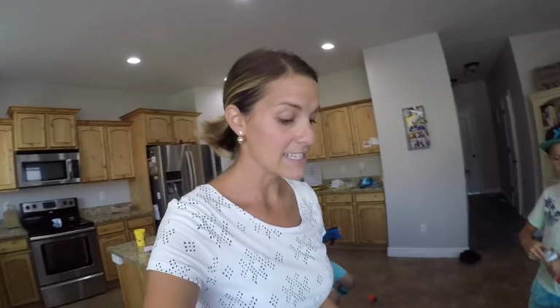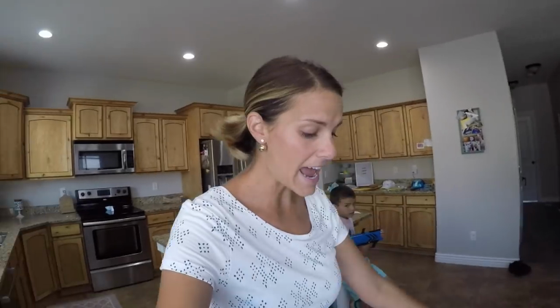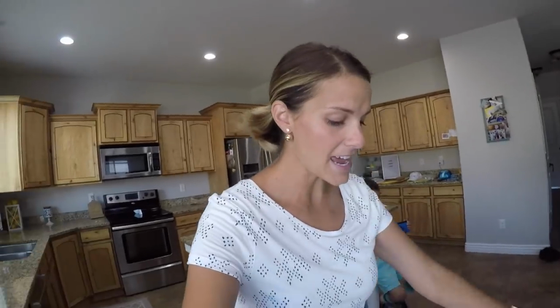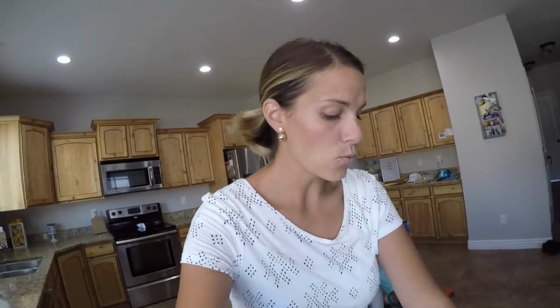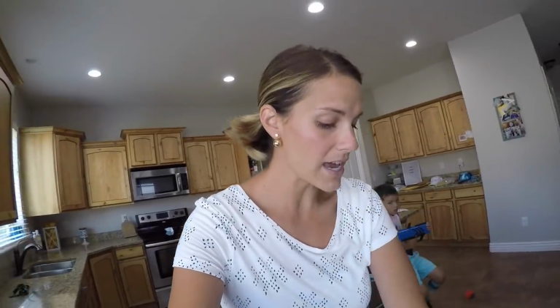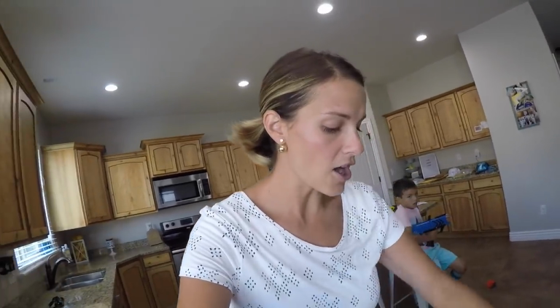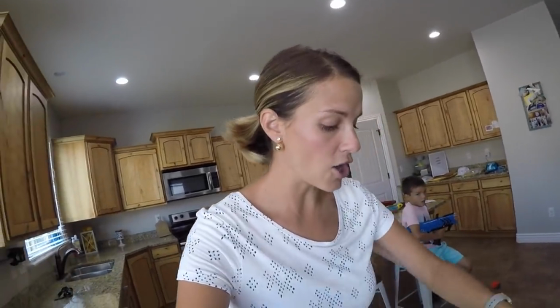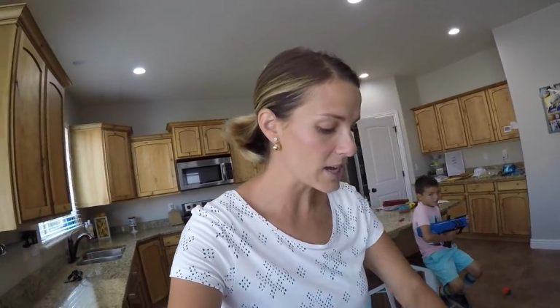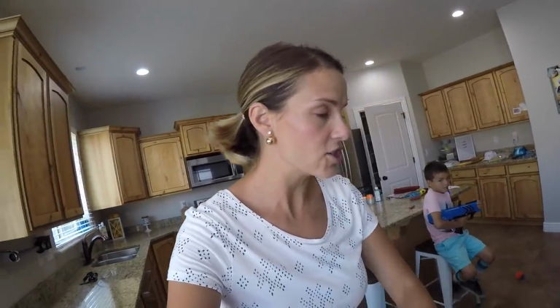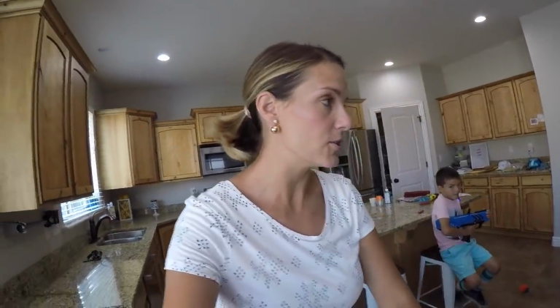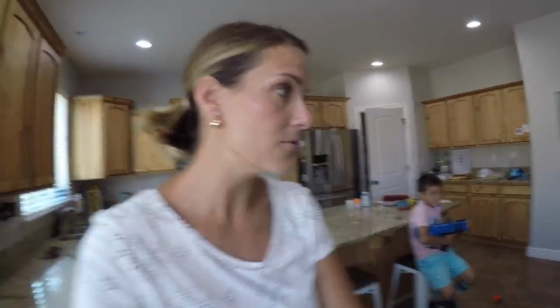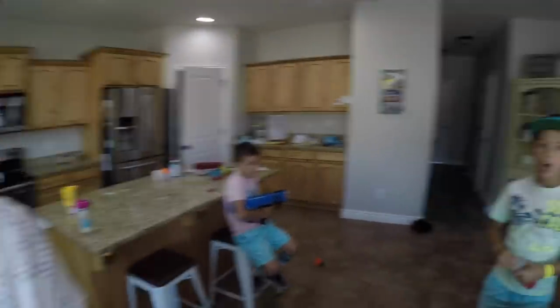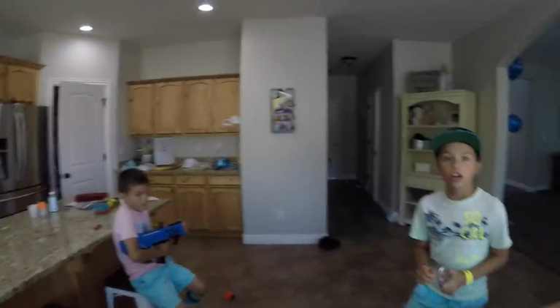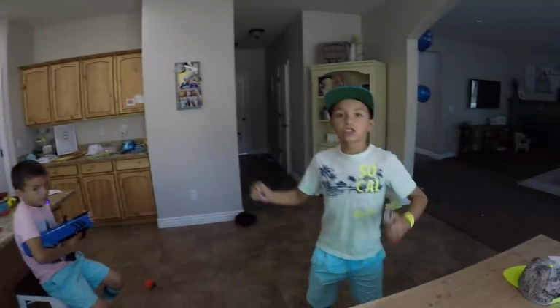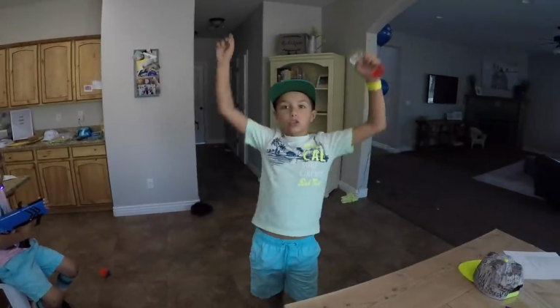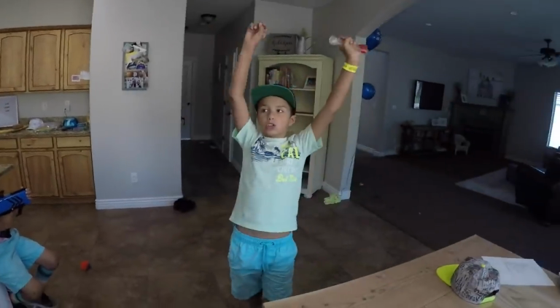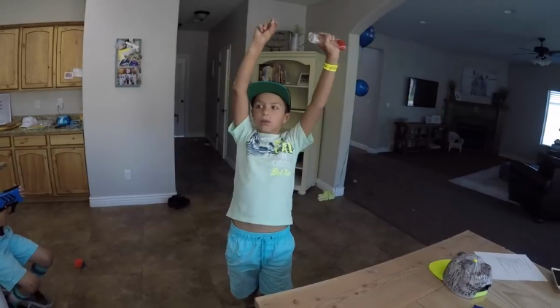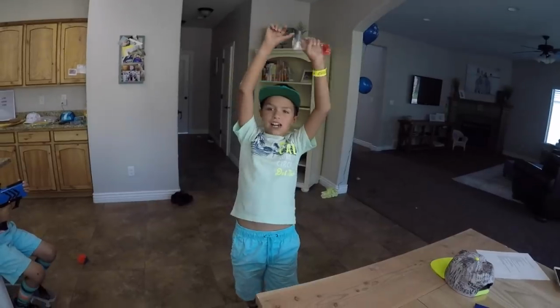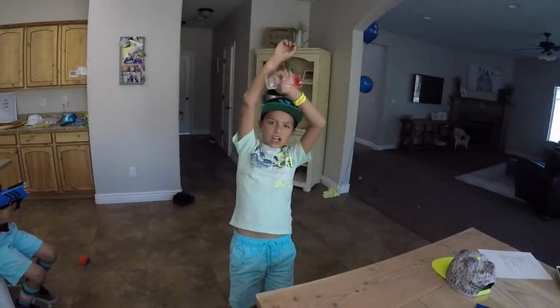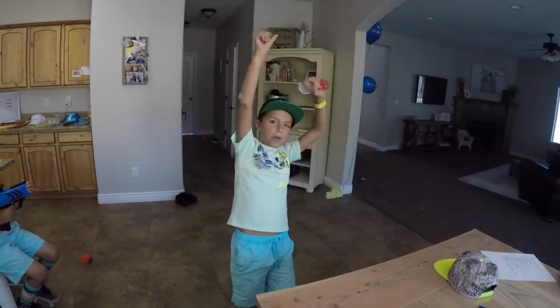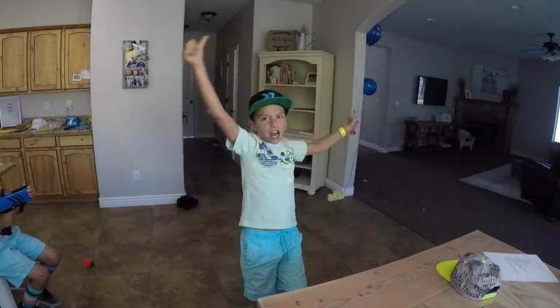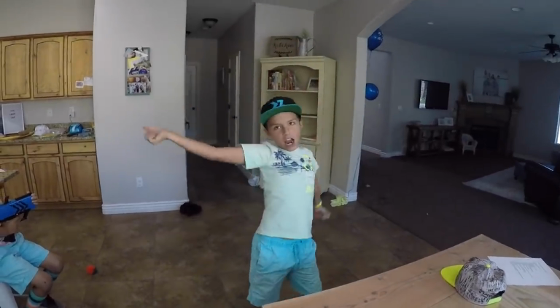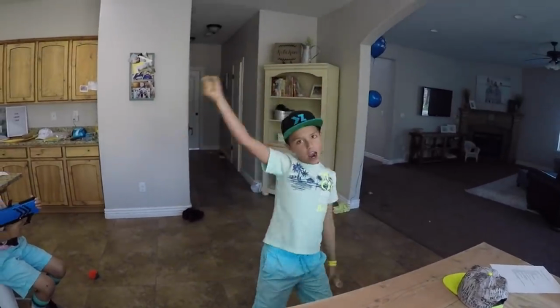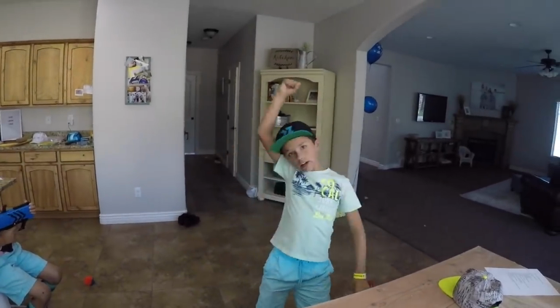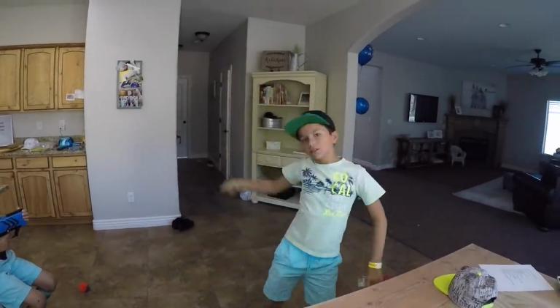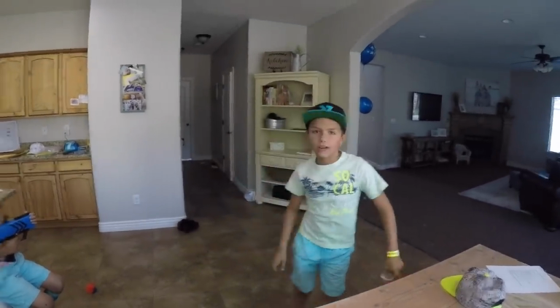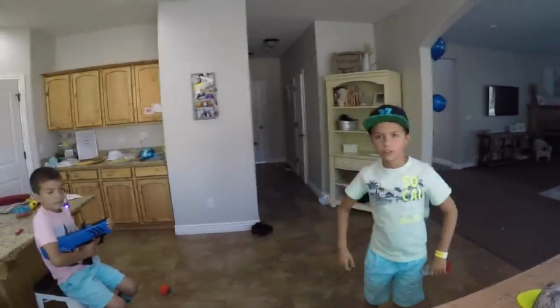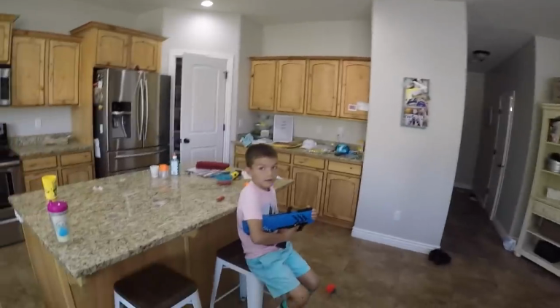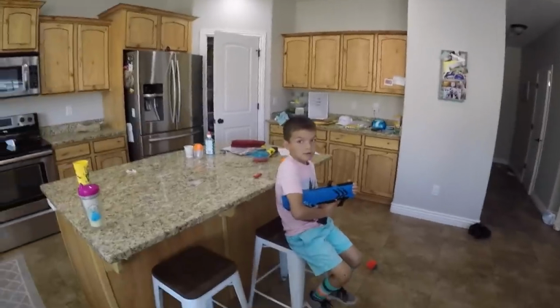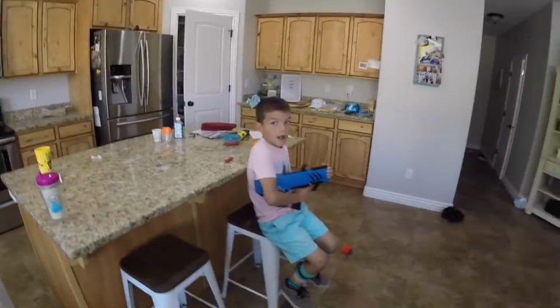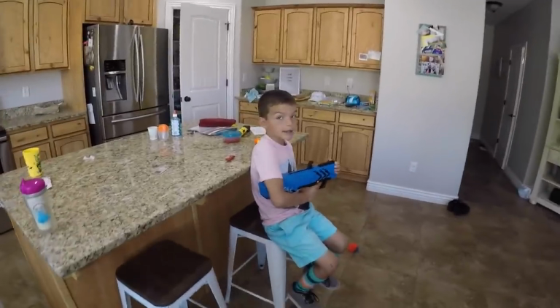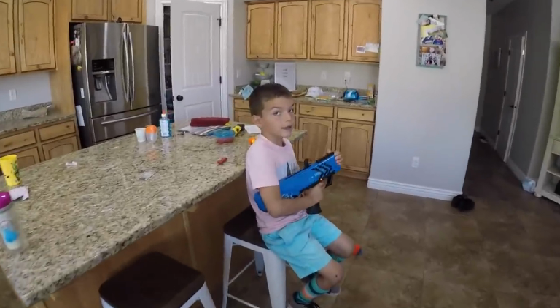Today we are going to school supply shopping! Woohoo! Crew, you excited? Yes!